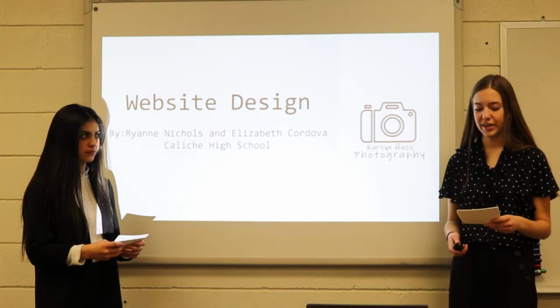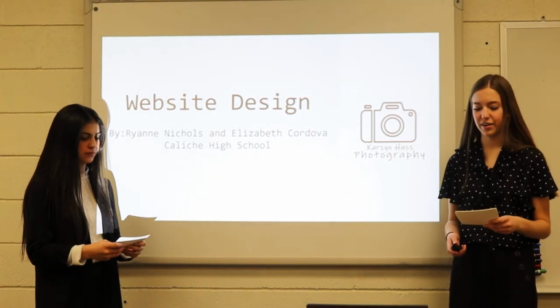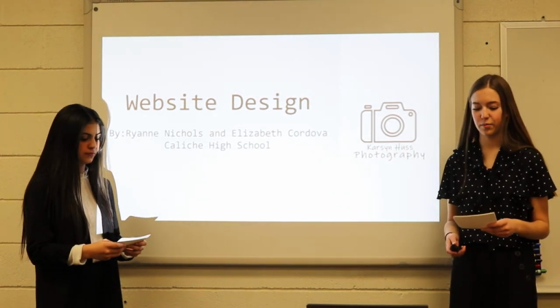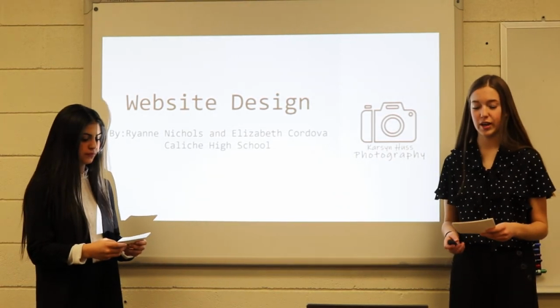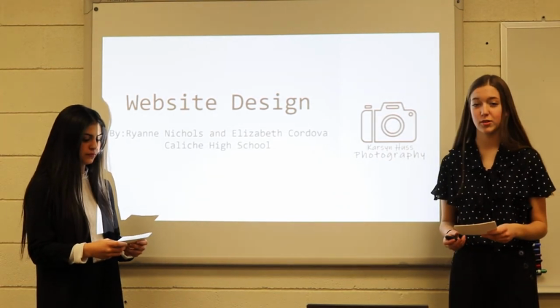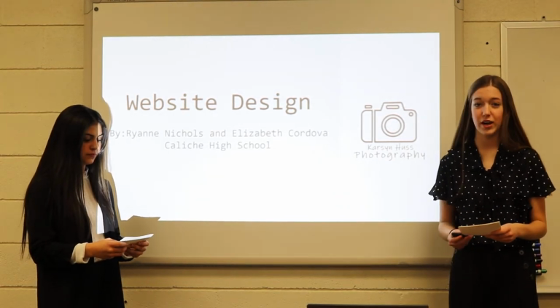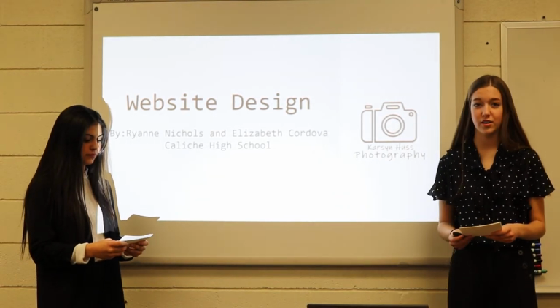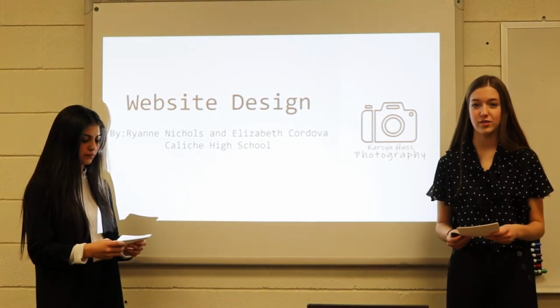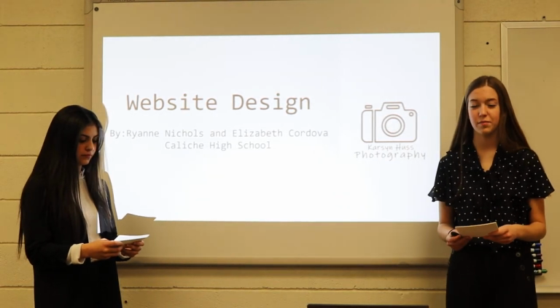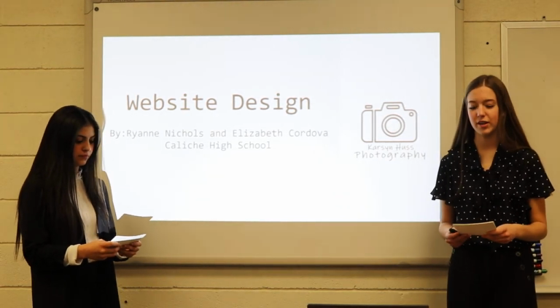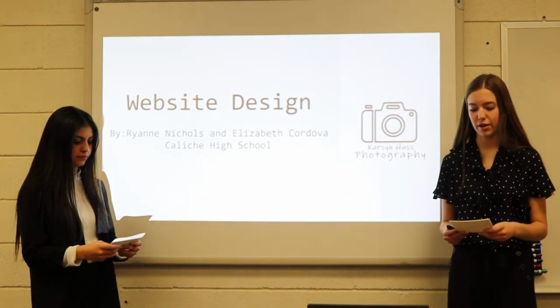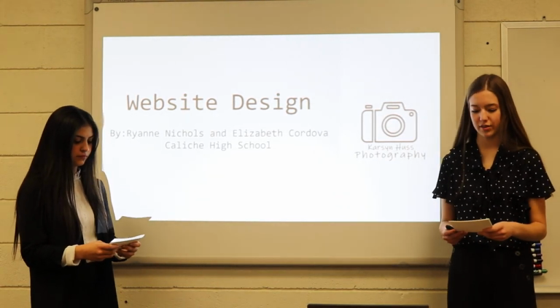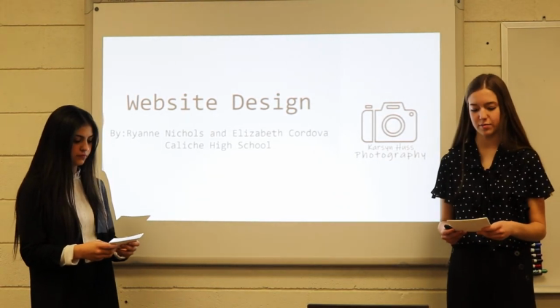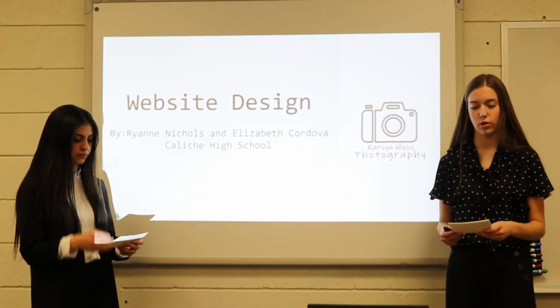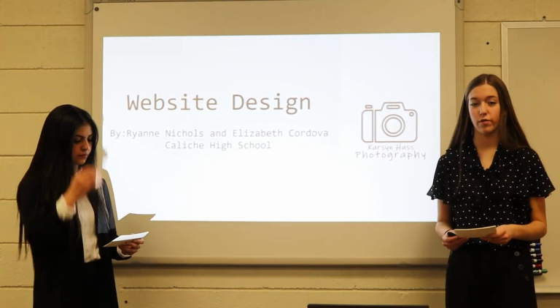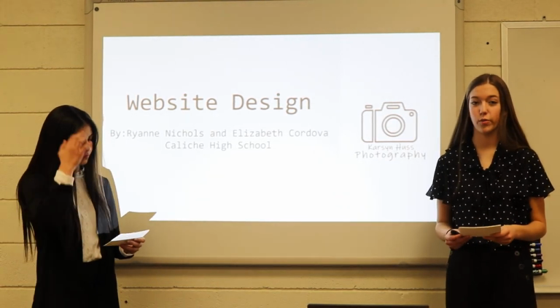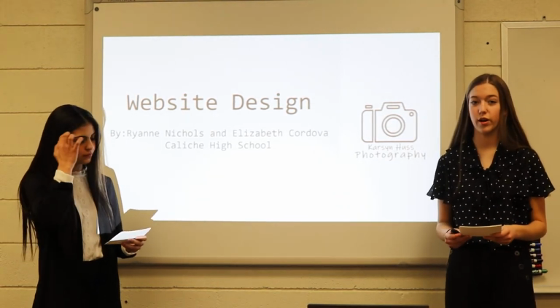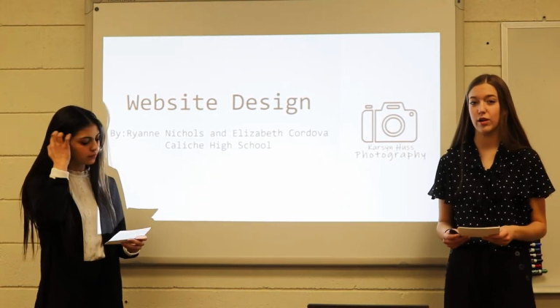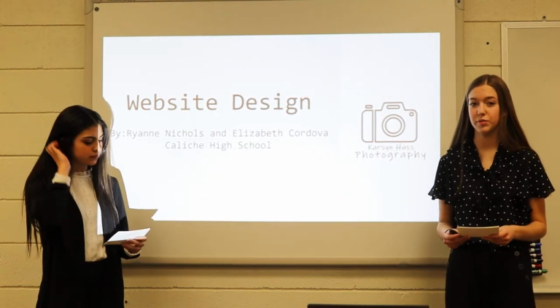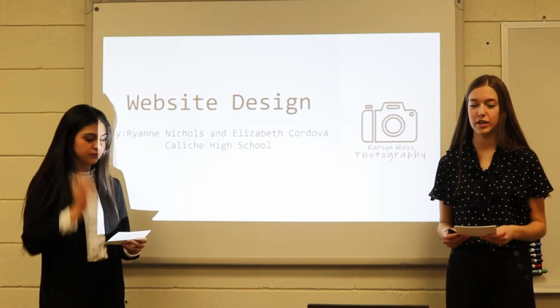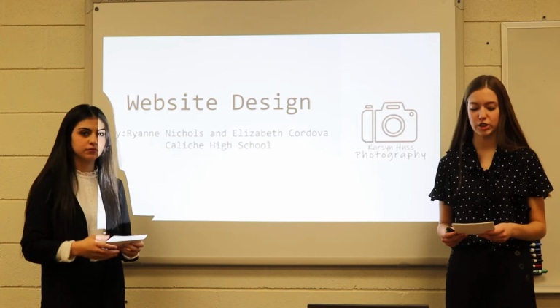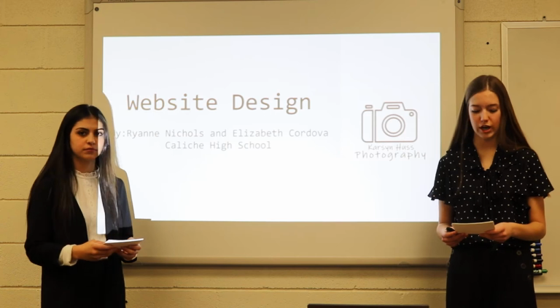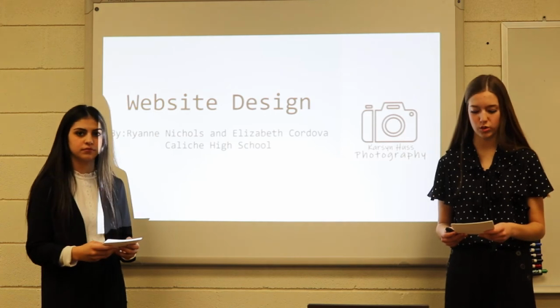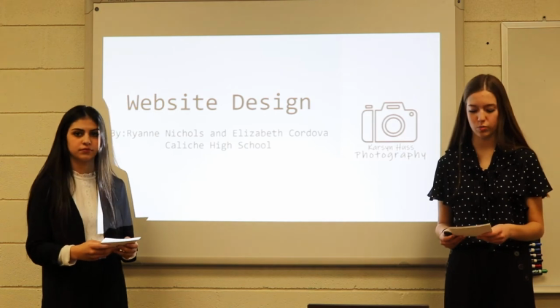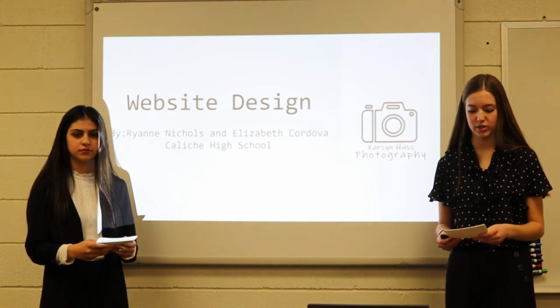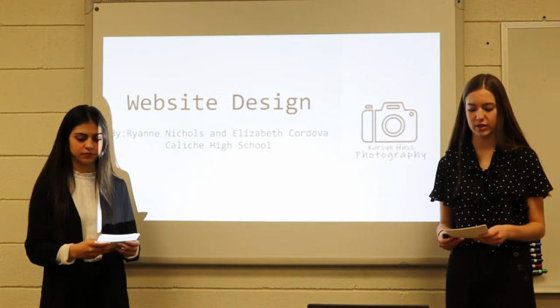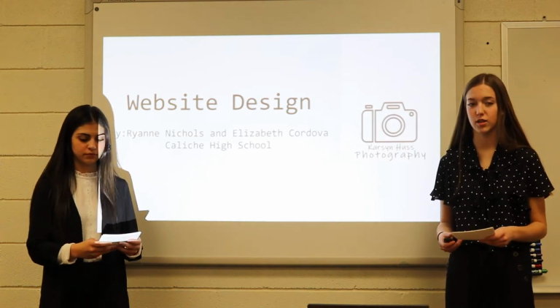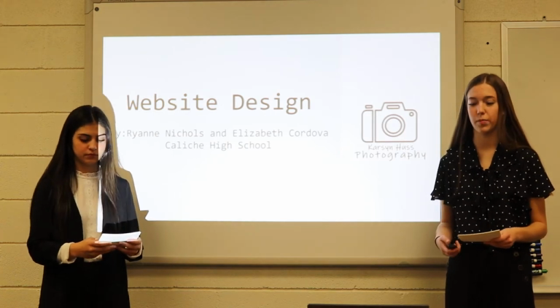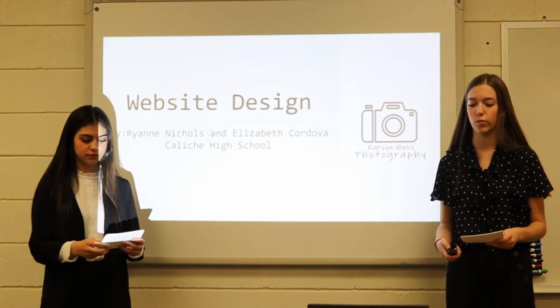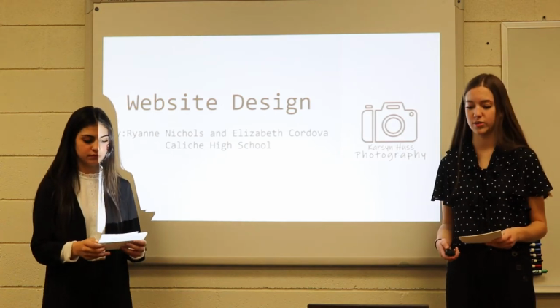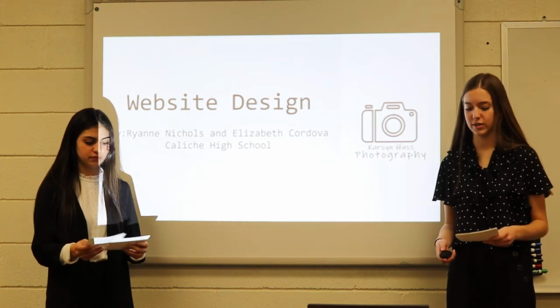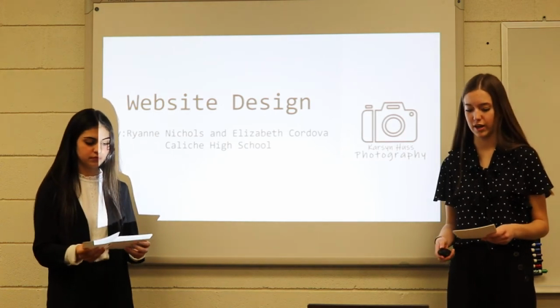Hello, my name is Ryan Nichols and I'm here today with Elizabeth Cordova. We are freshmen at Caliche High School presenting the topic, Website Design.